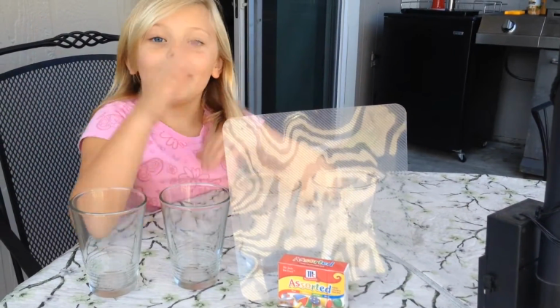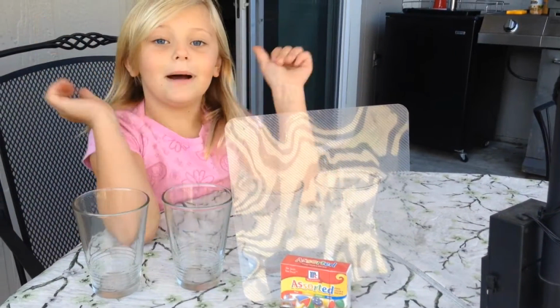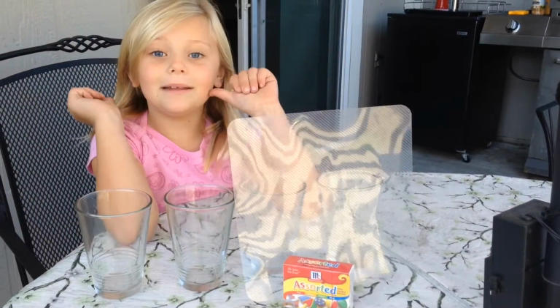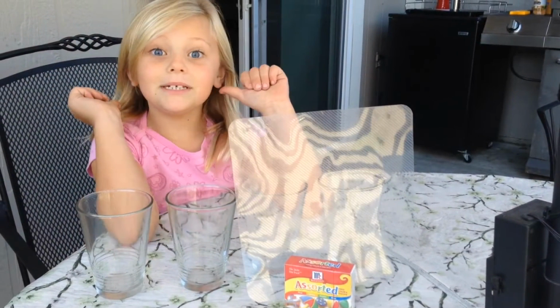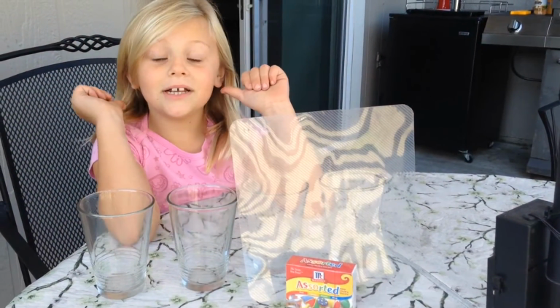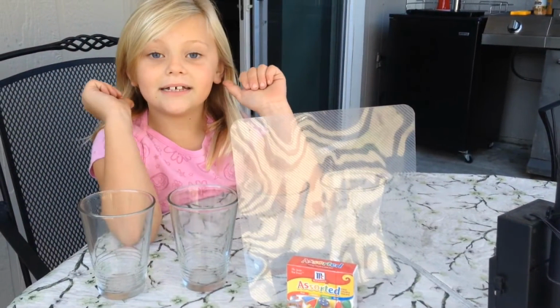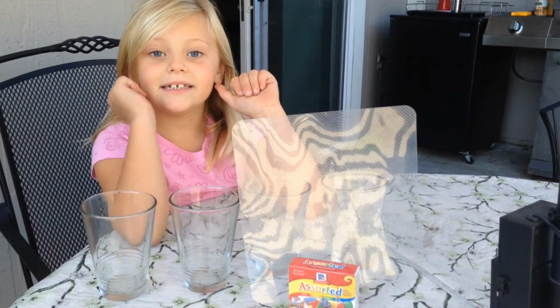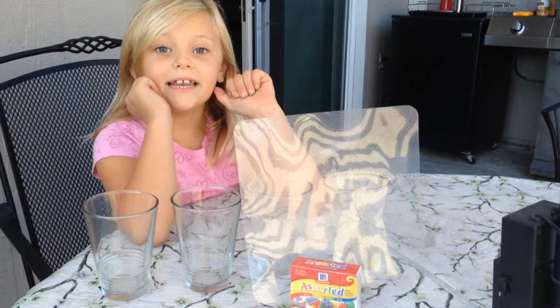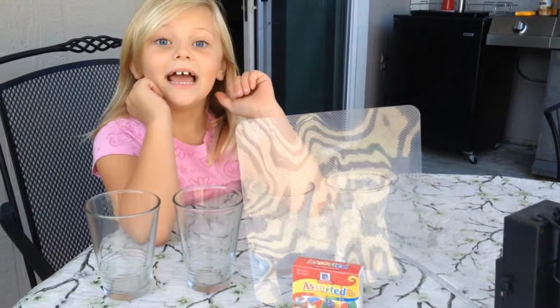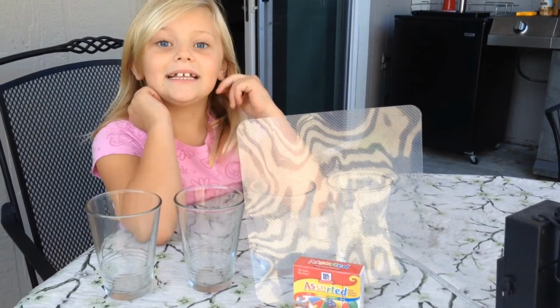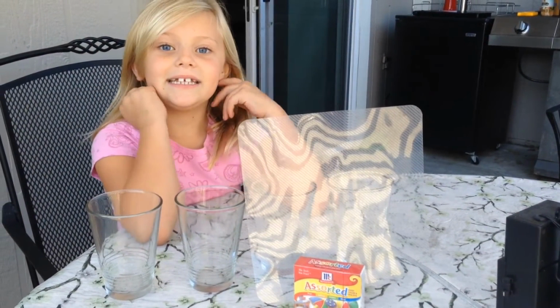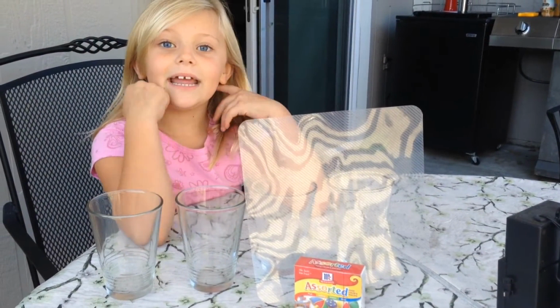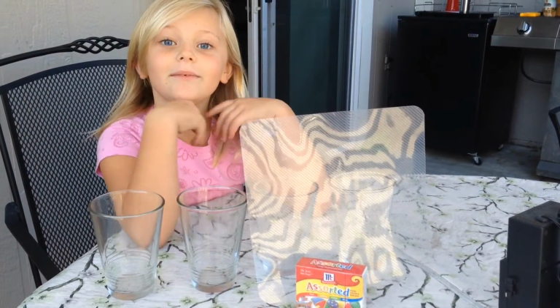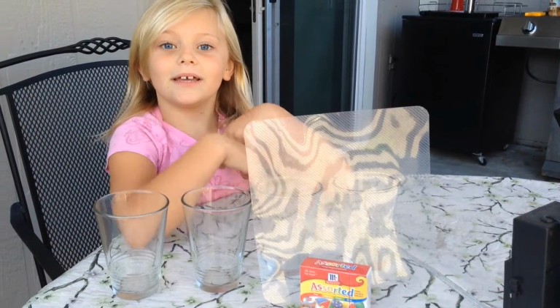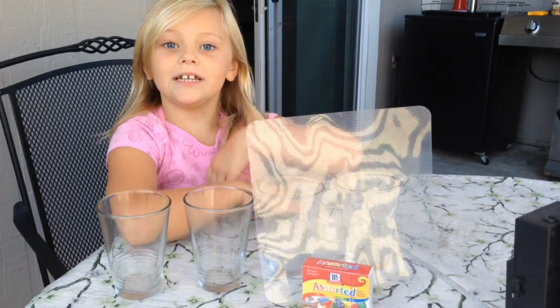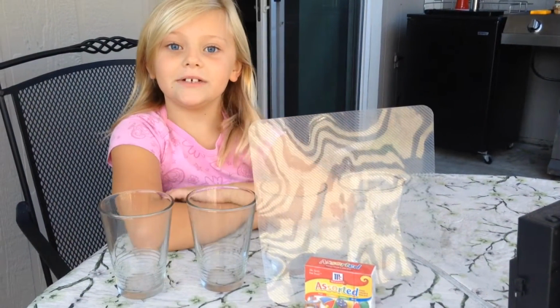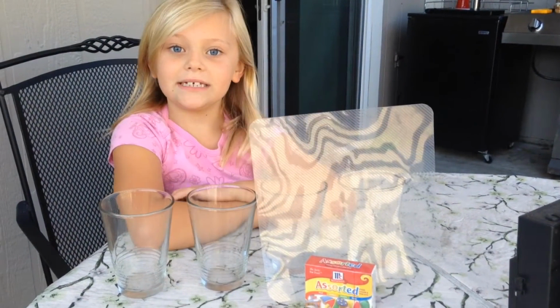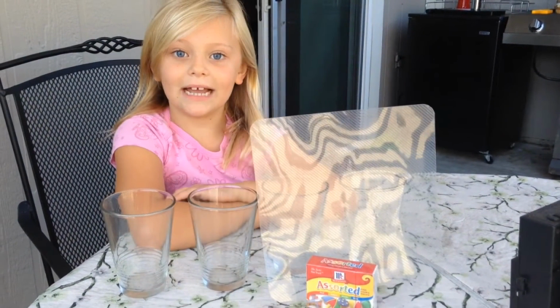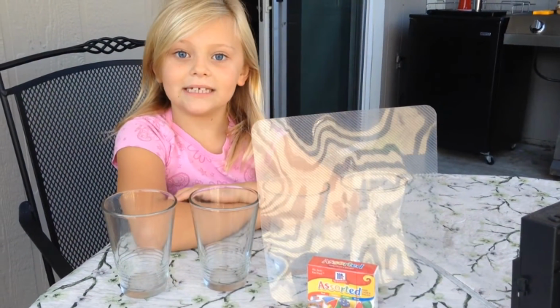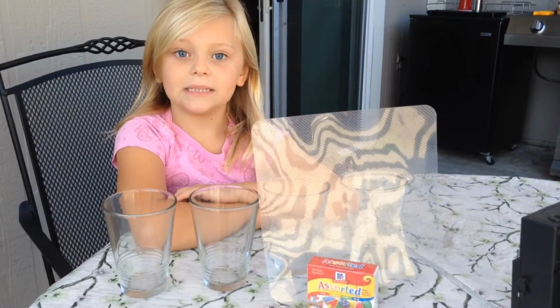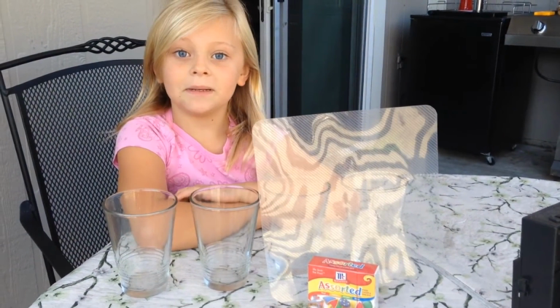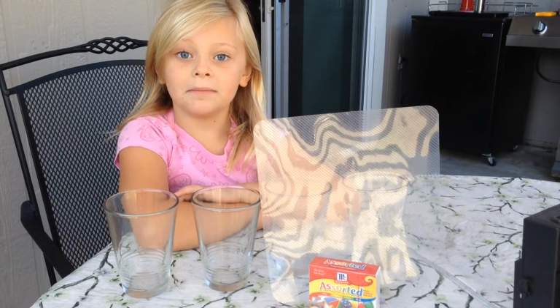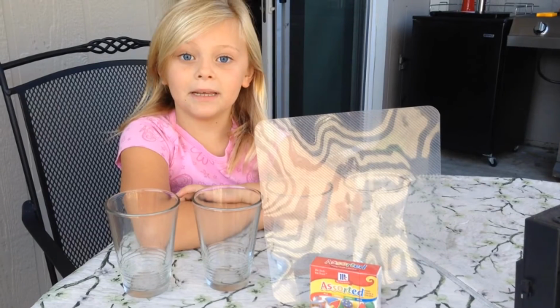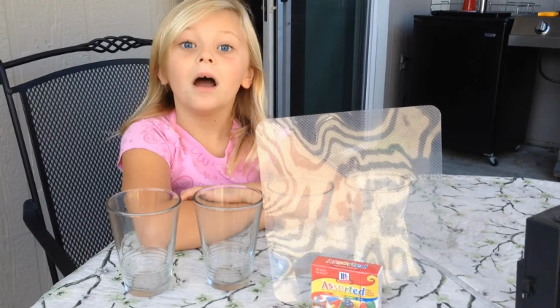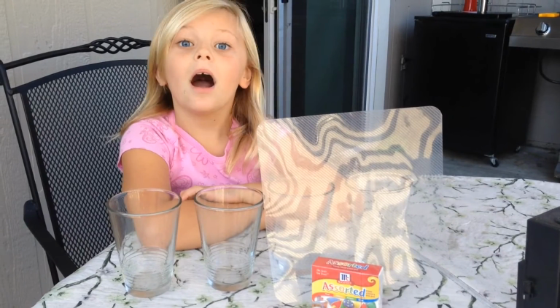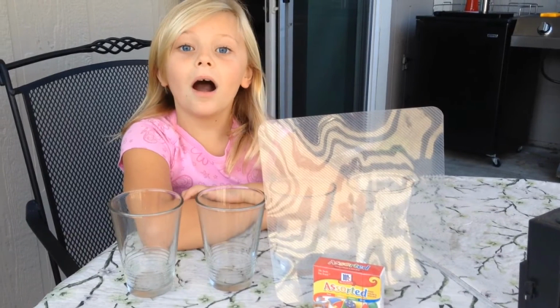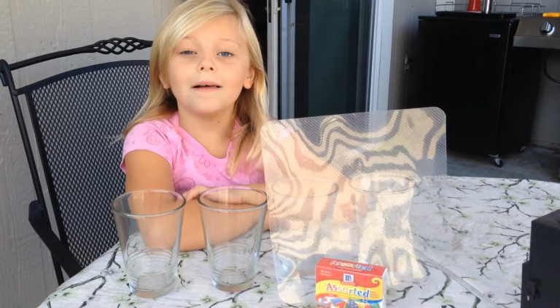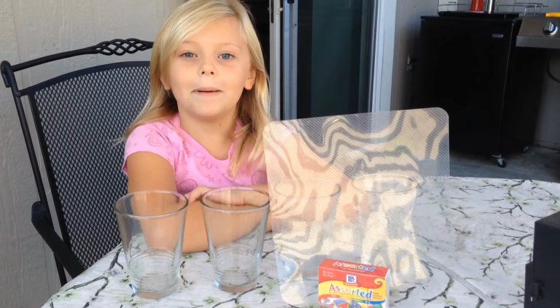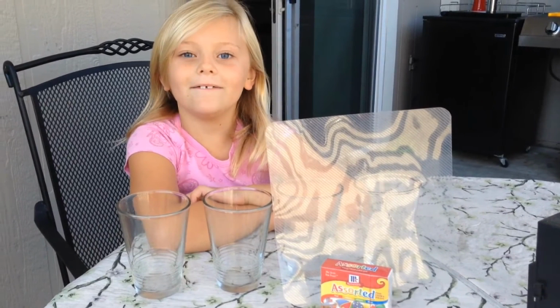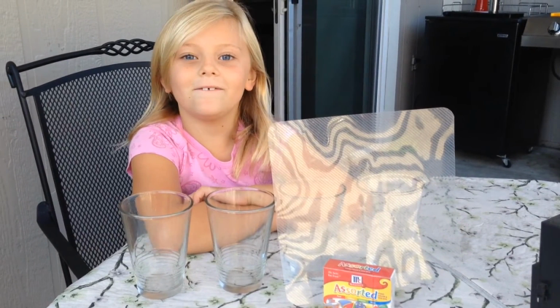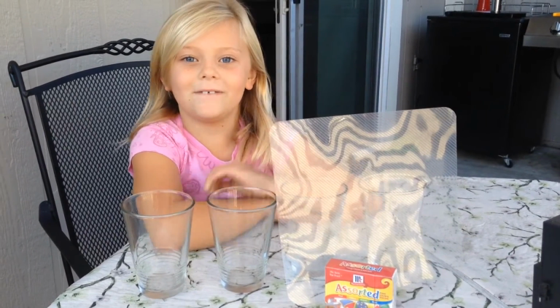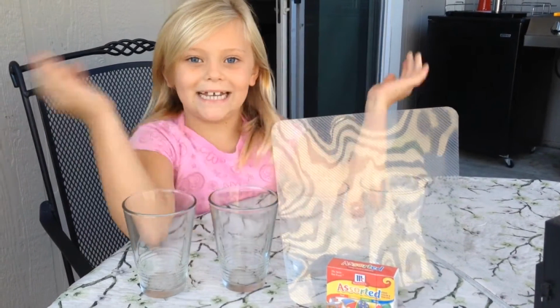My name is Jocelyn and today we're going to do a science experiment all about physics.